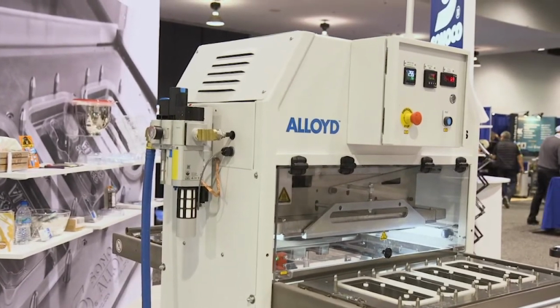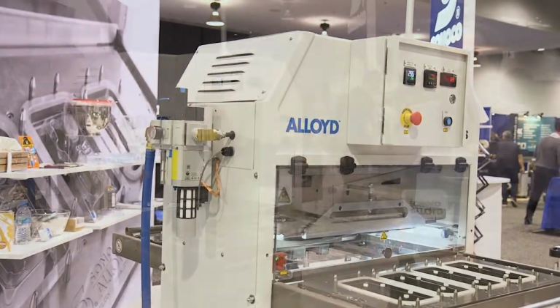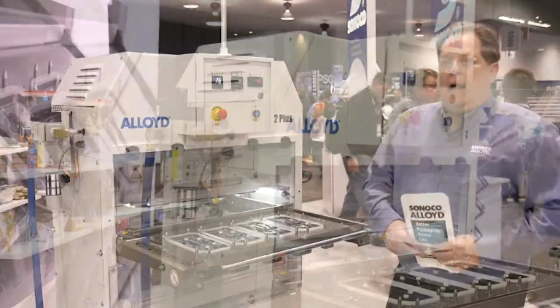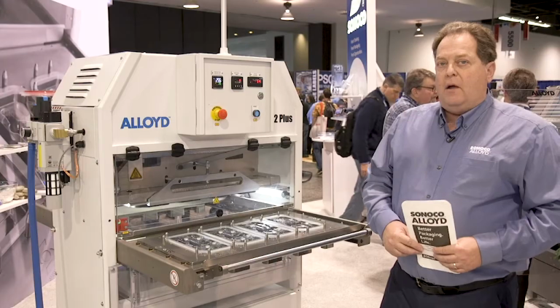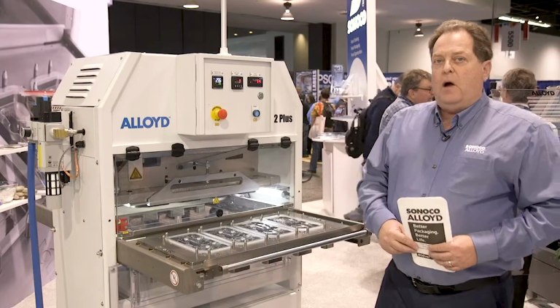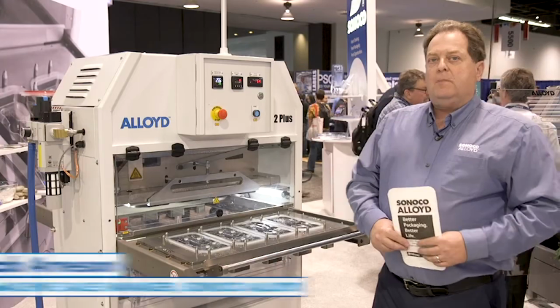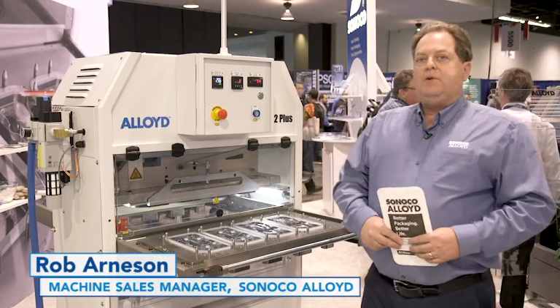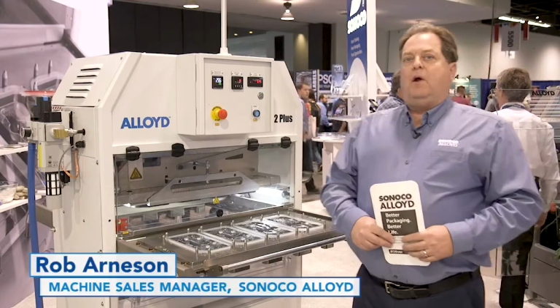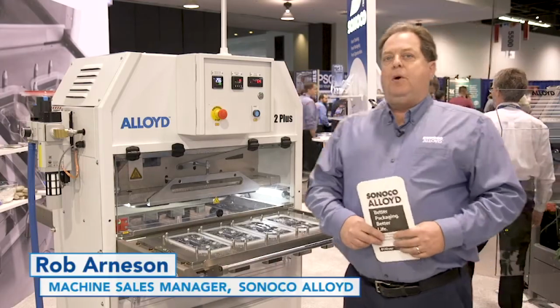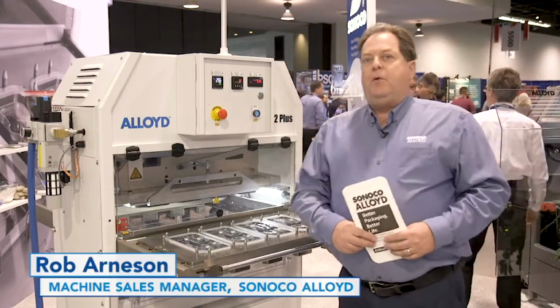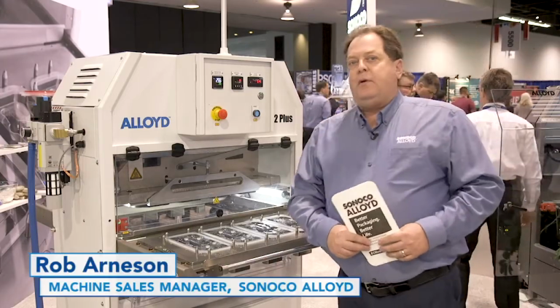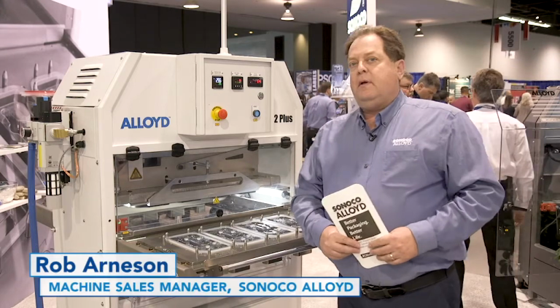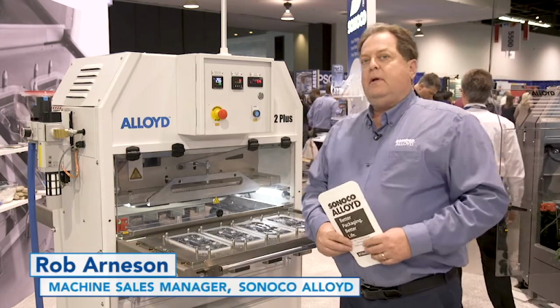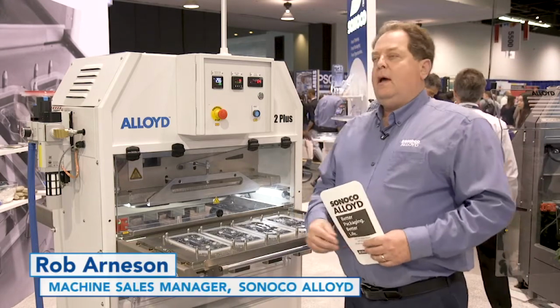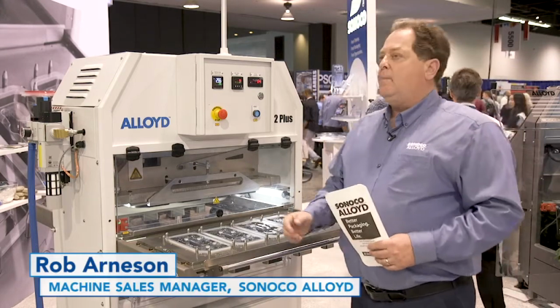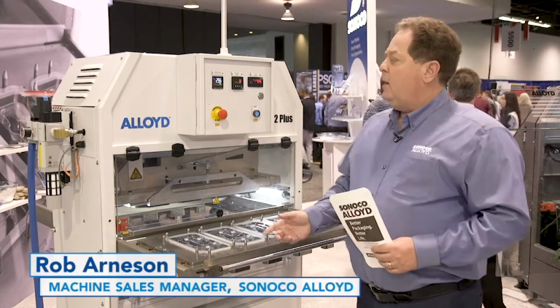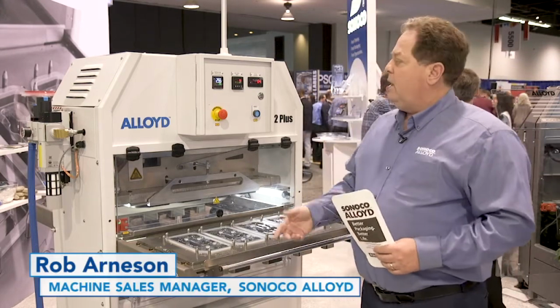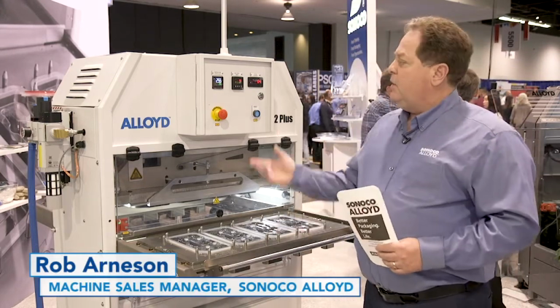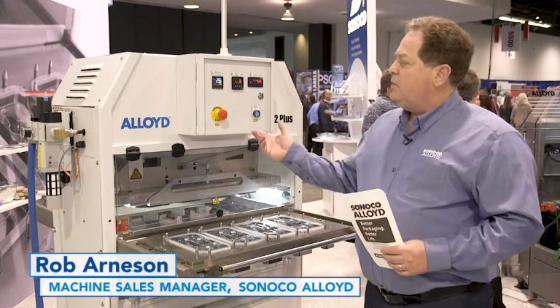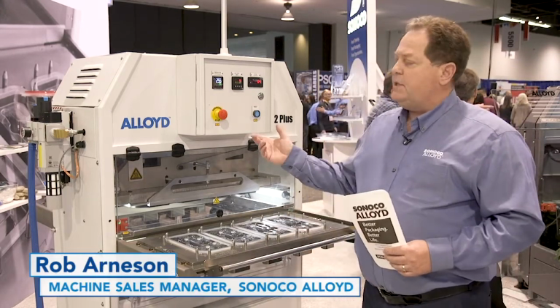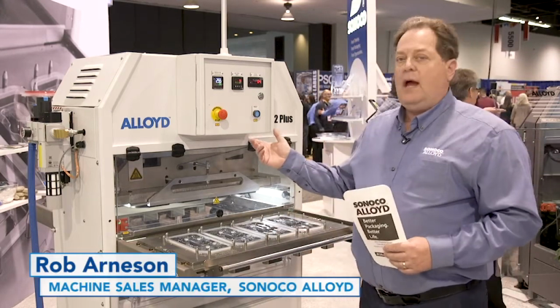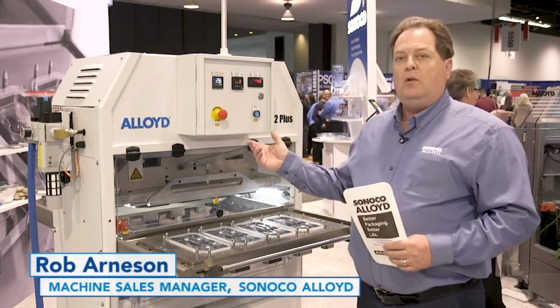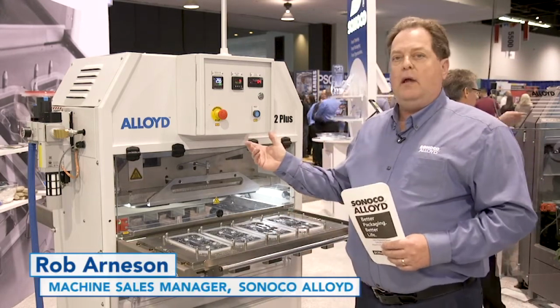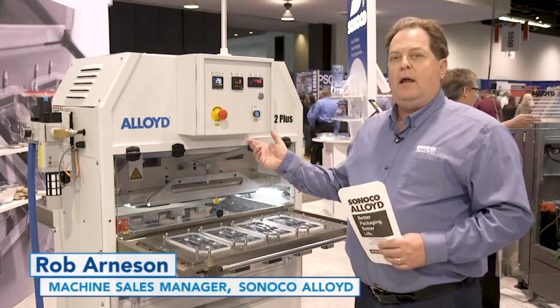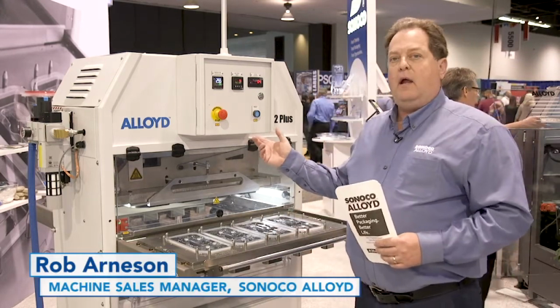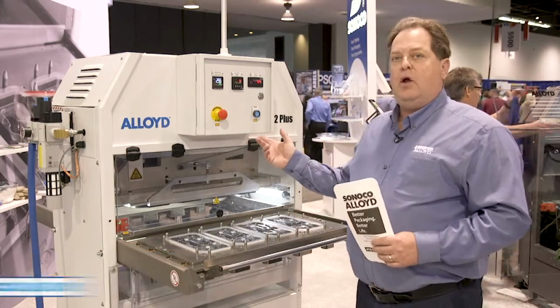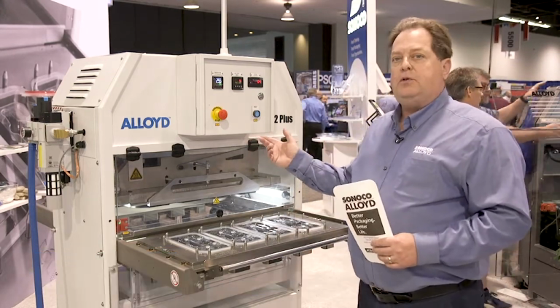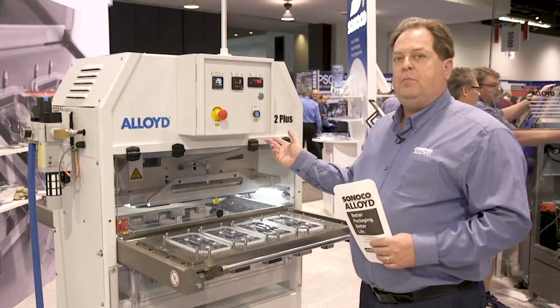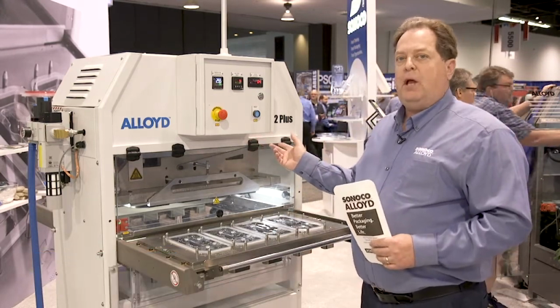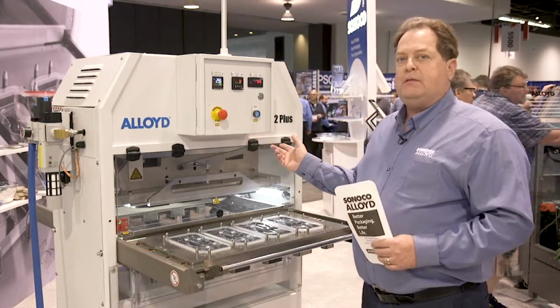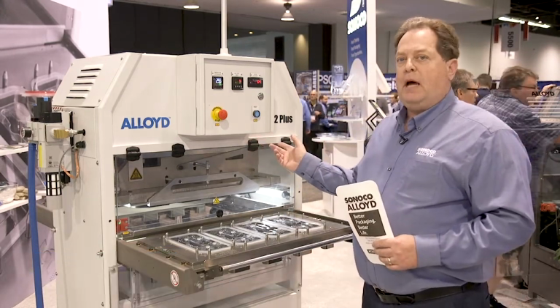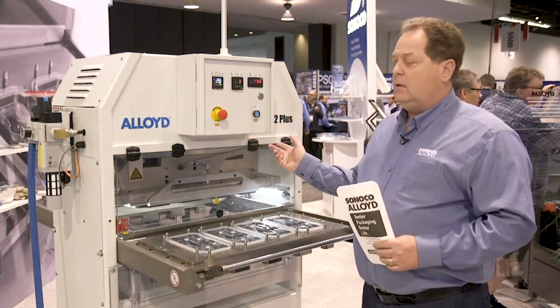Hi, welcome to our booth. I'm here to introduce the Alloyed Ergo 2 Plus model.